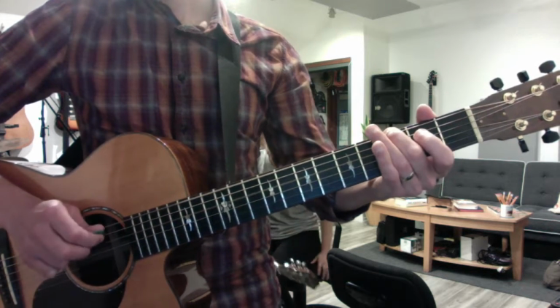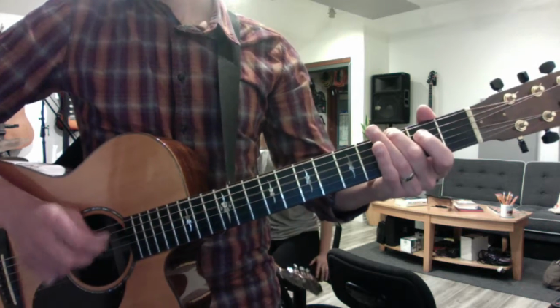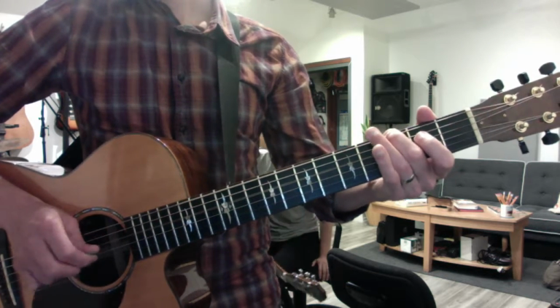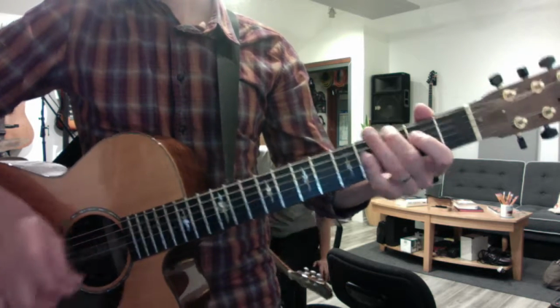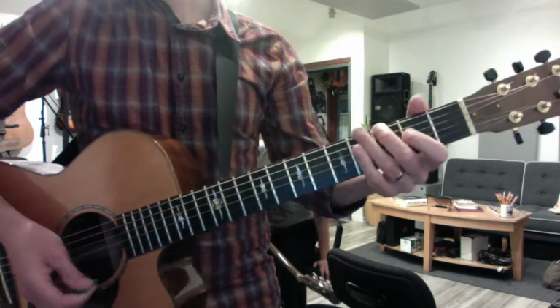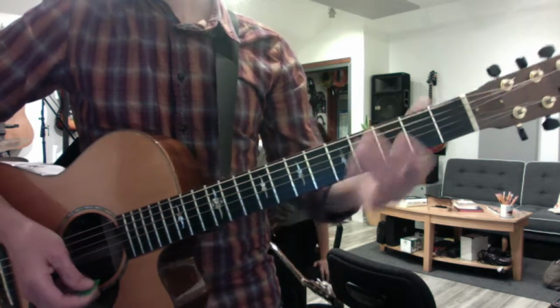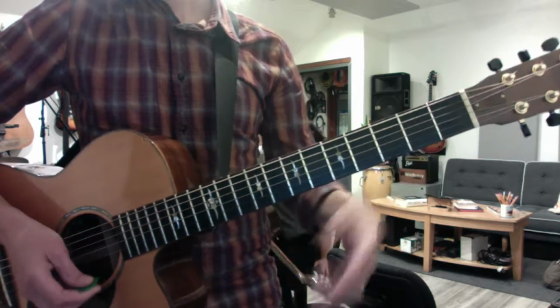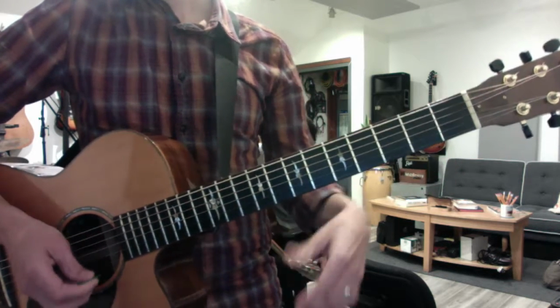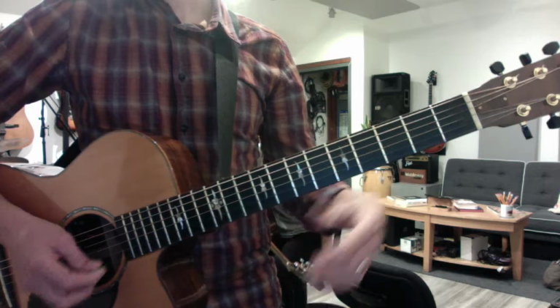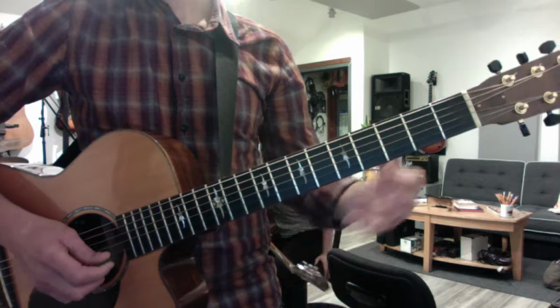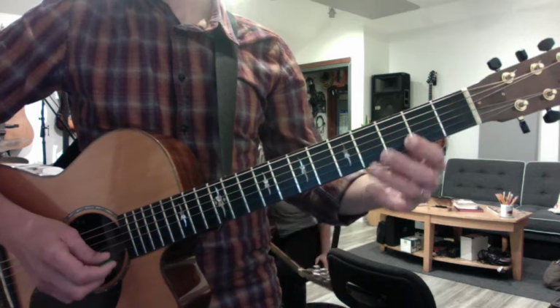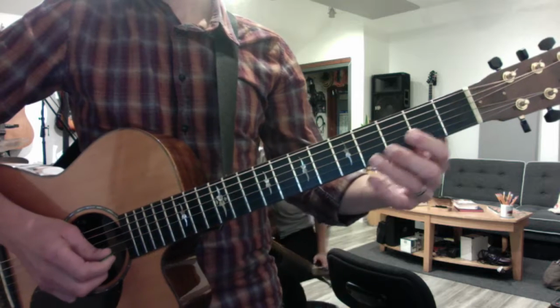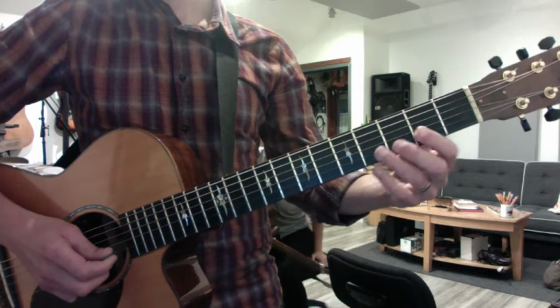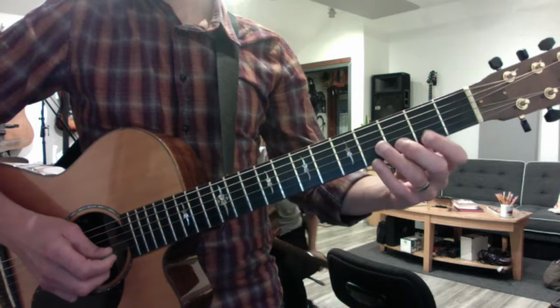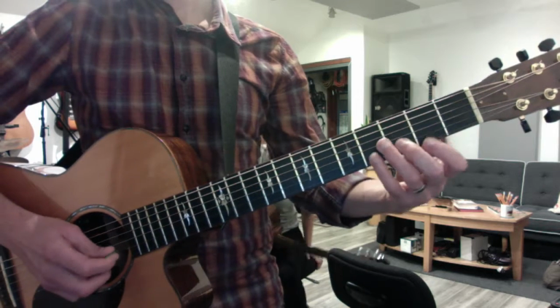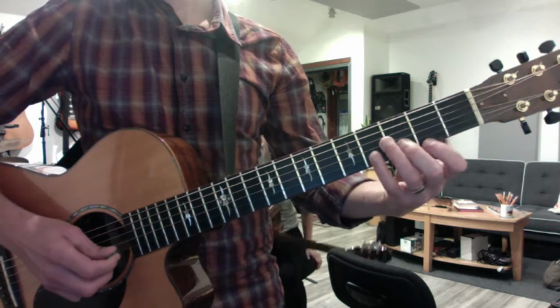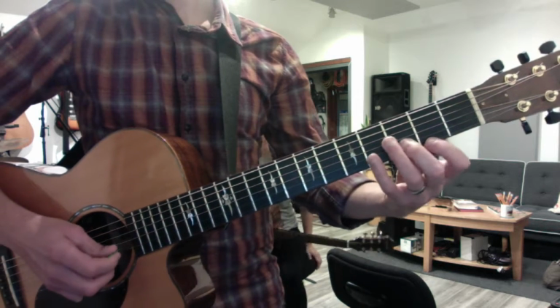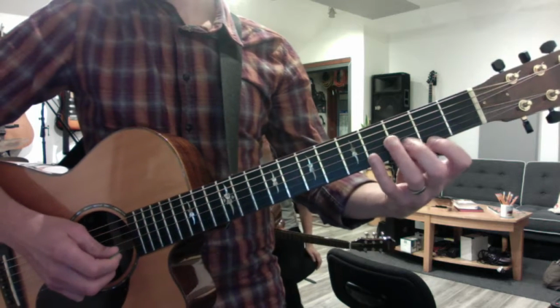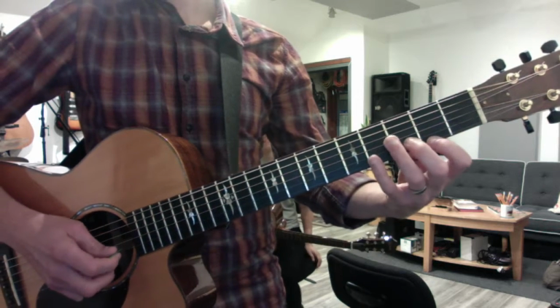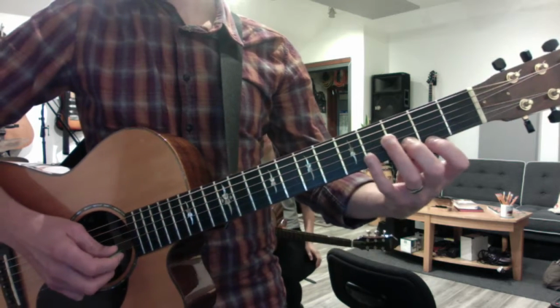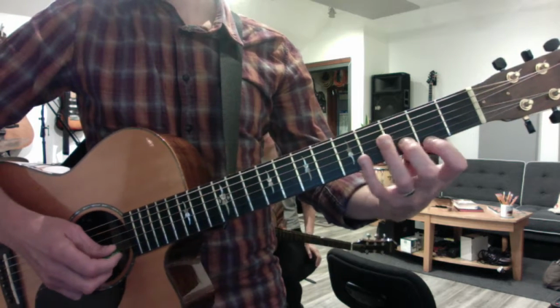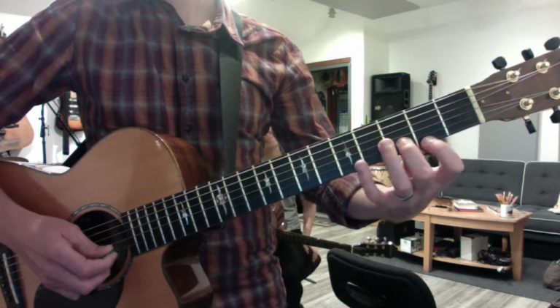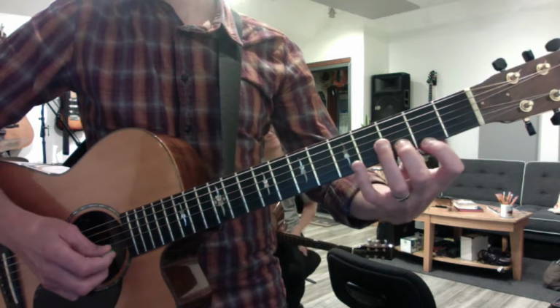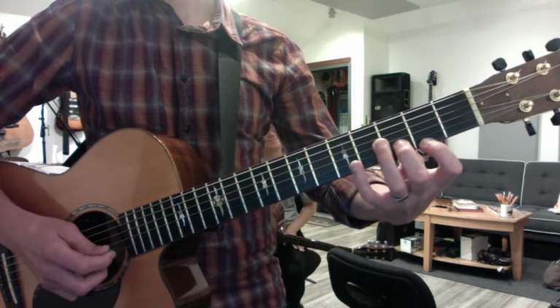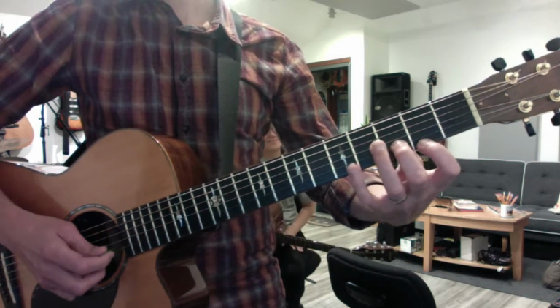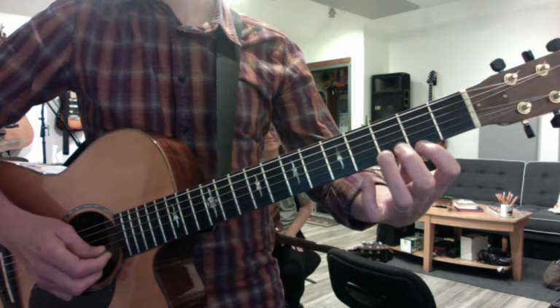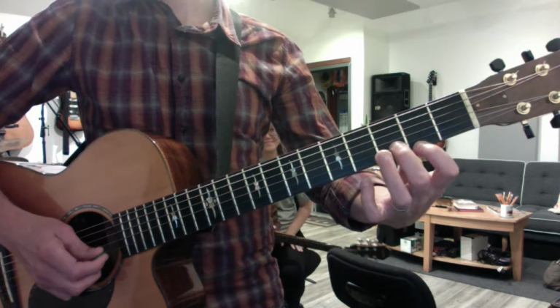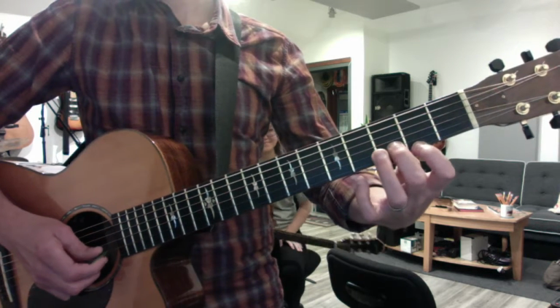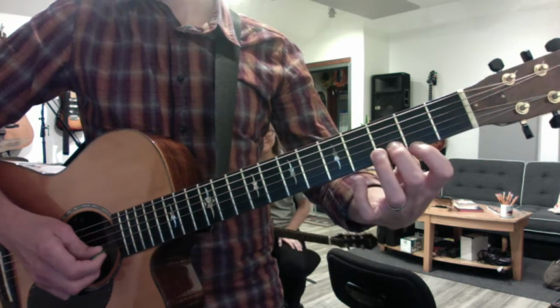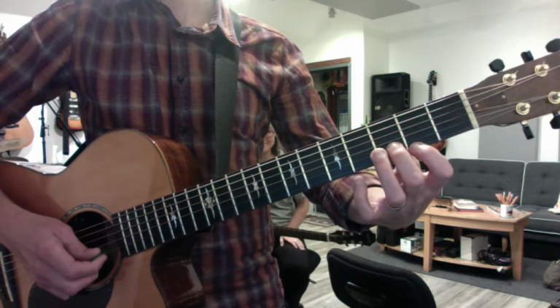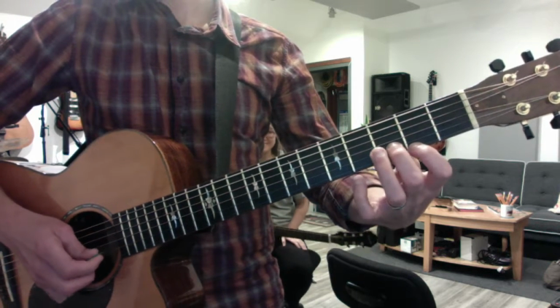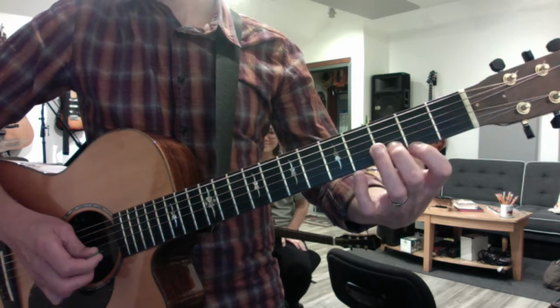Okay, now you have the melody — the whistling melody on the top two strings, the first and second string.